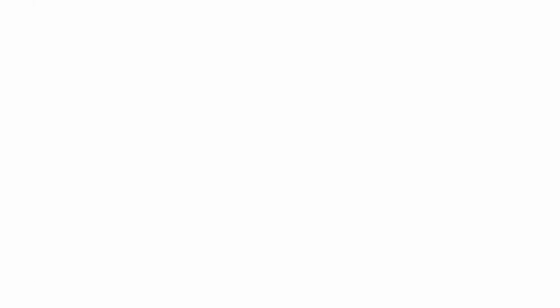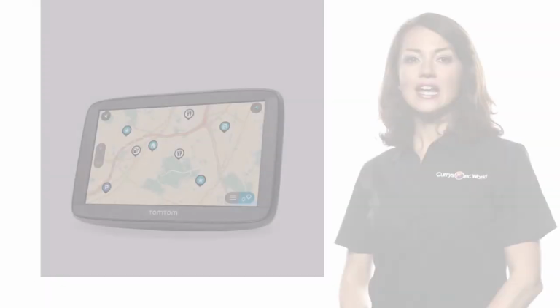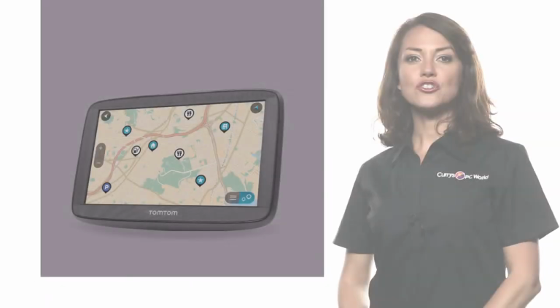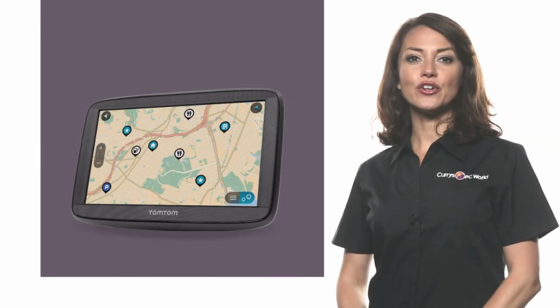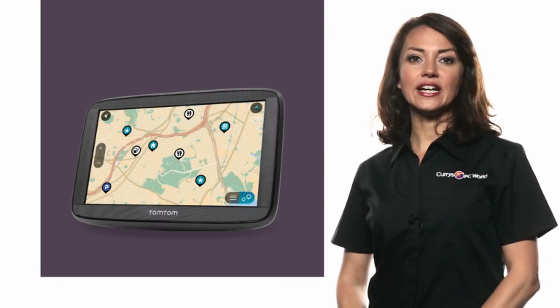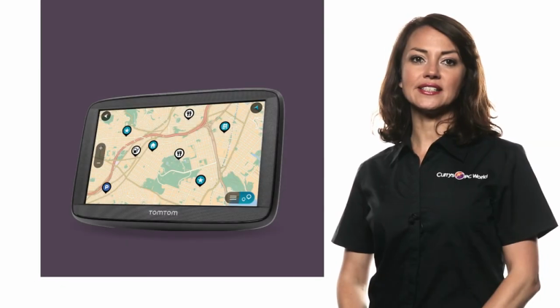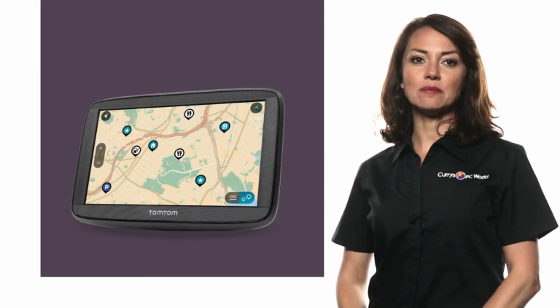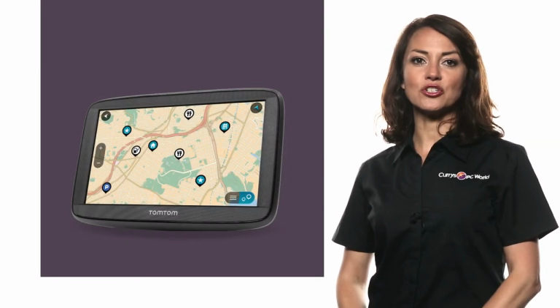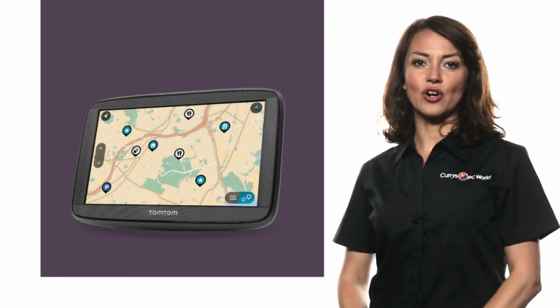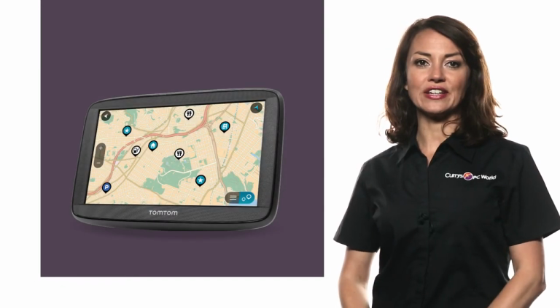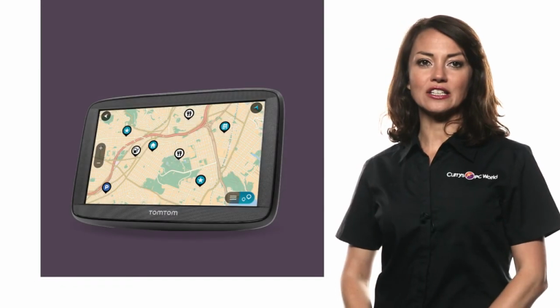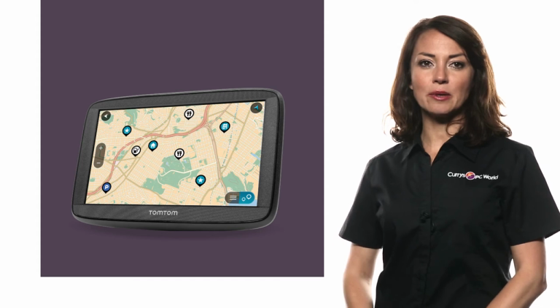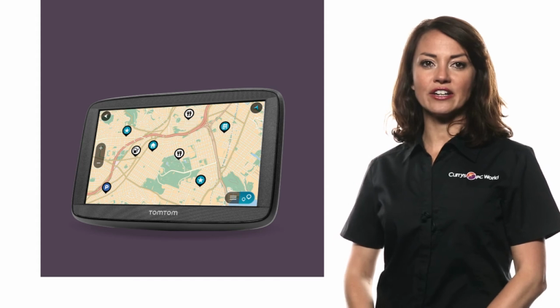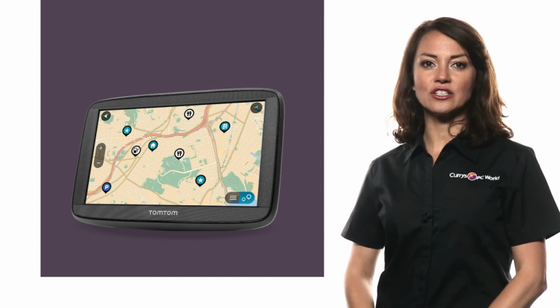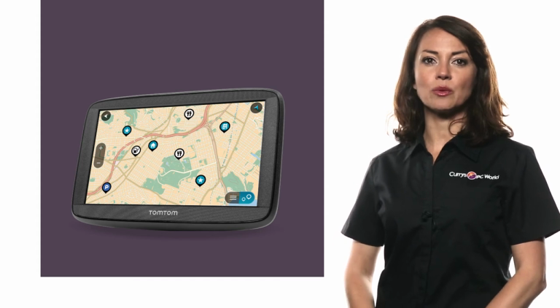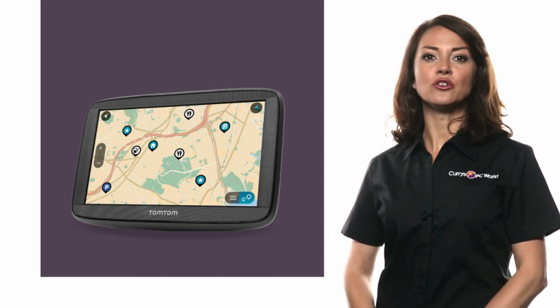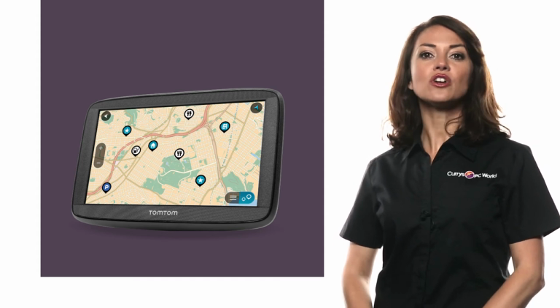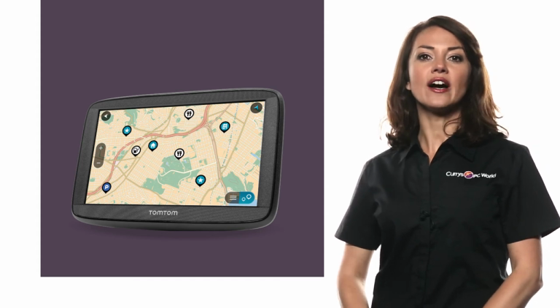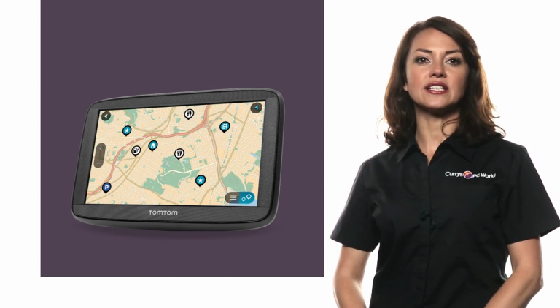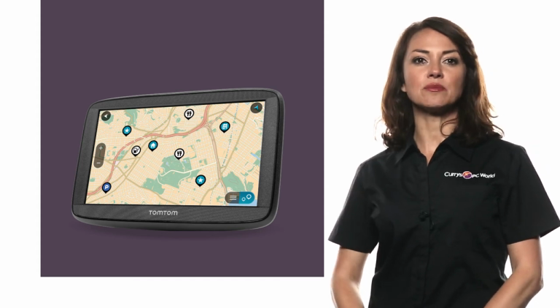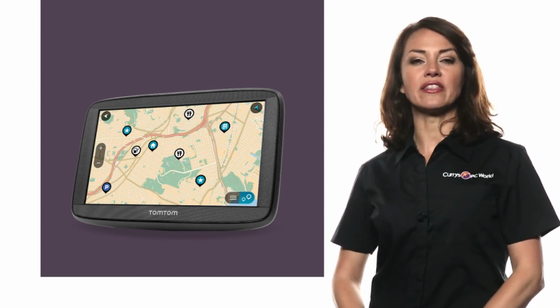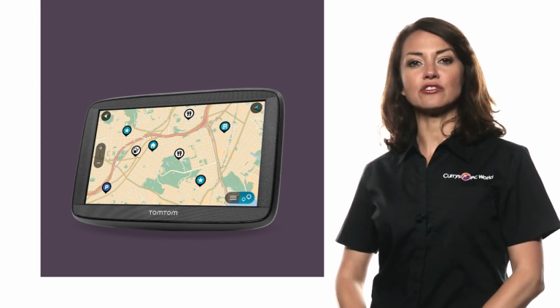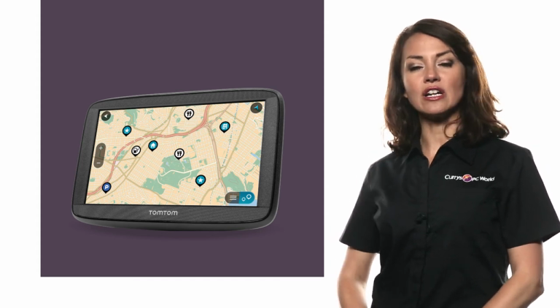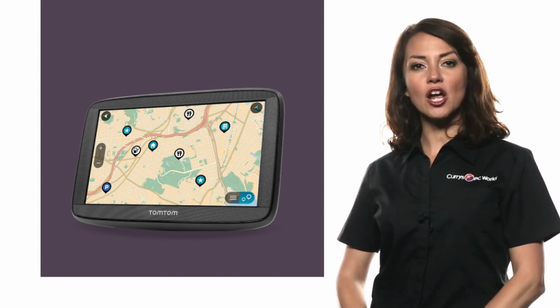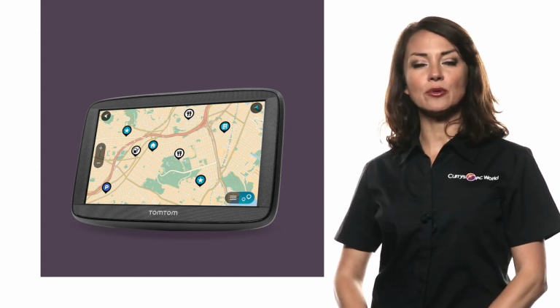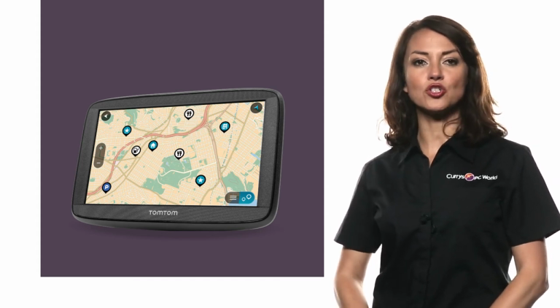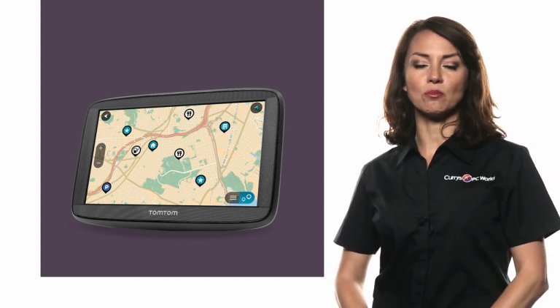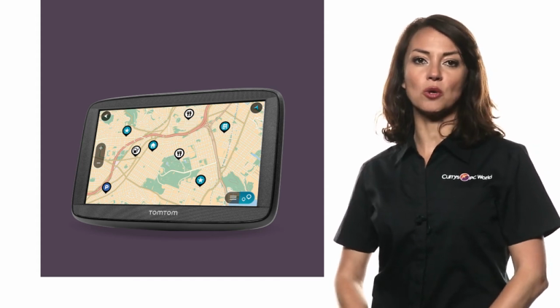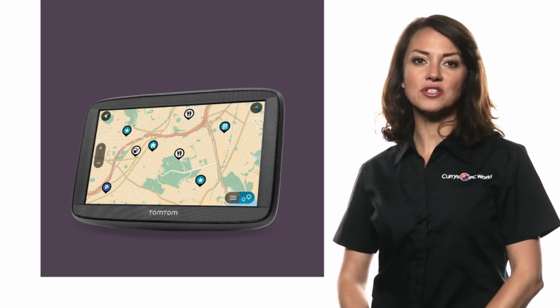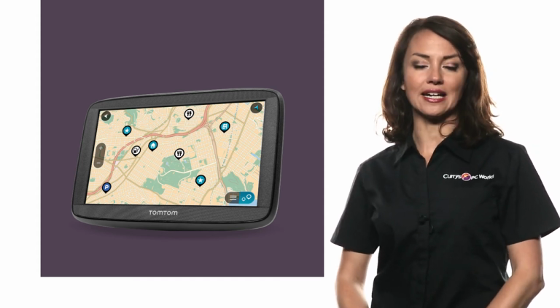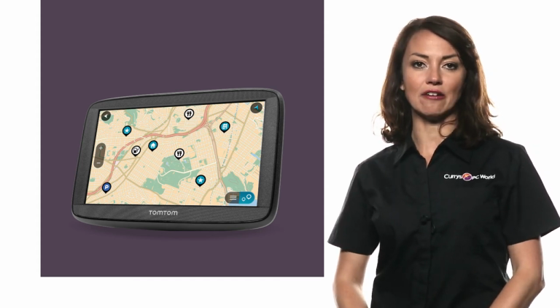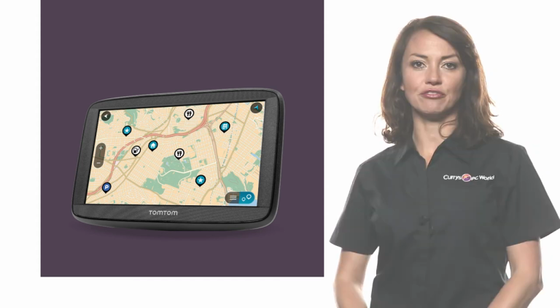Enjoy a seamless driving experience when you're guided by this reliable TomTom sat-nav.